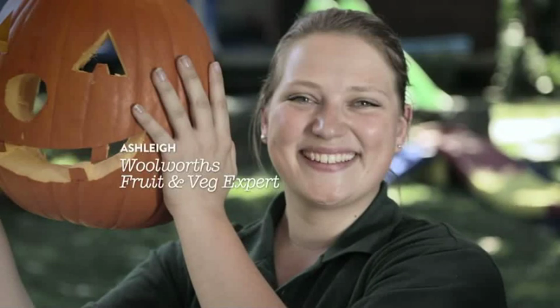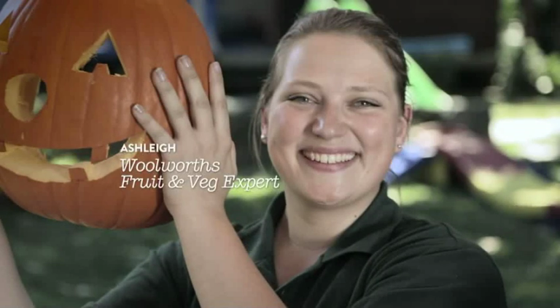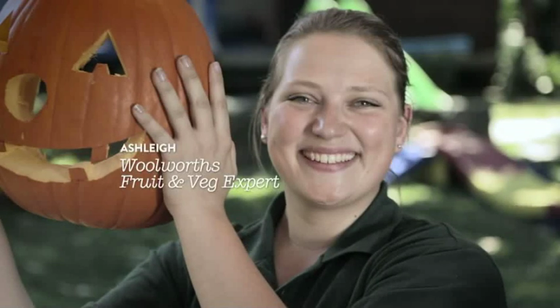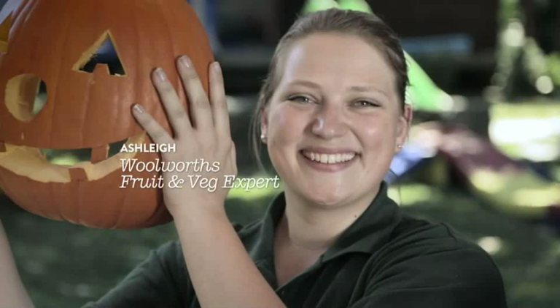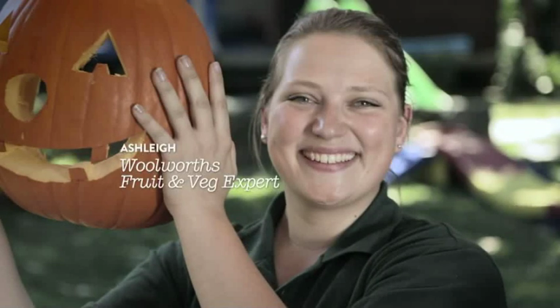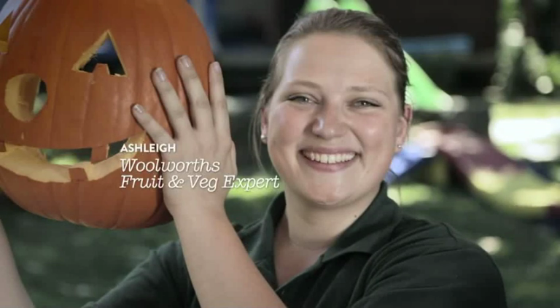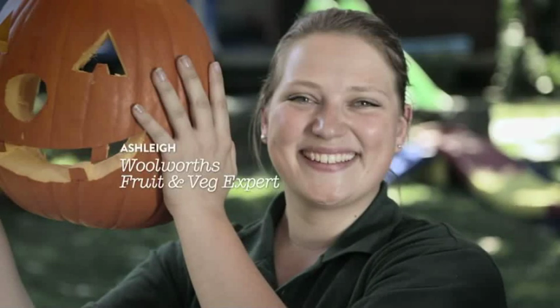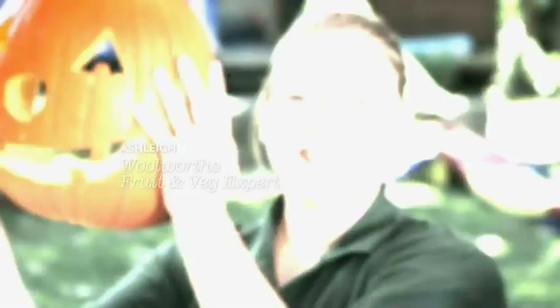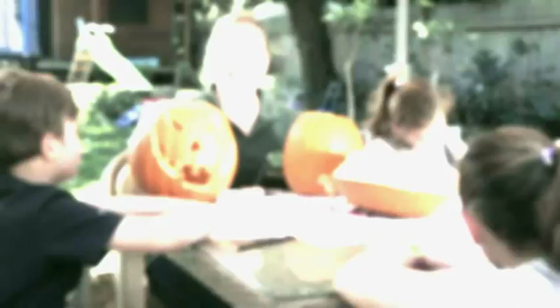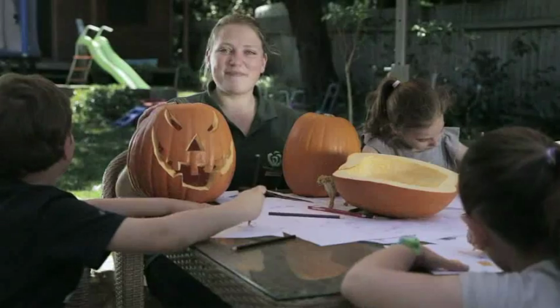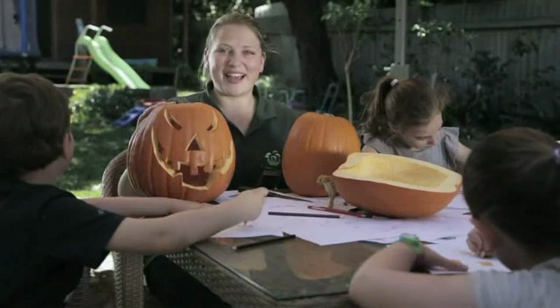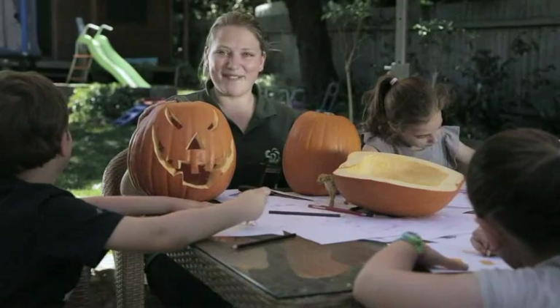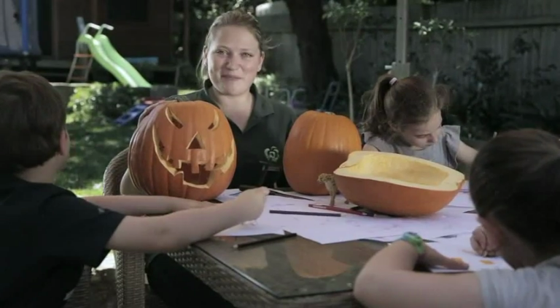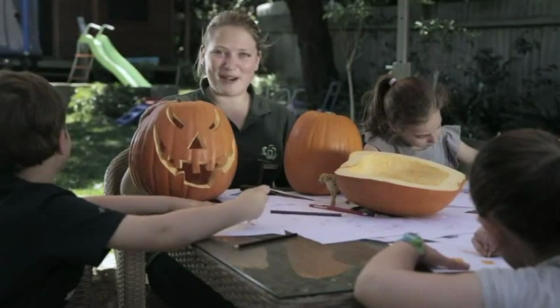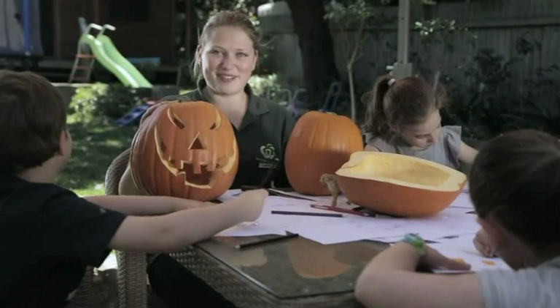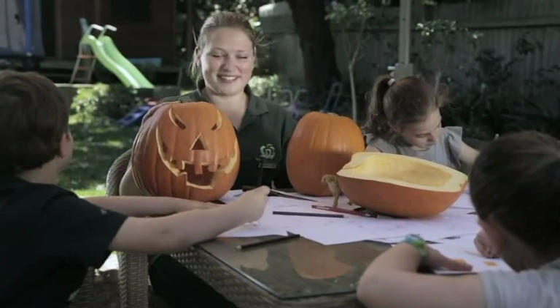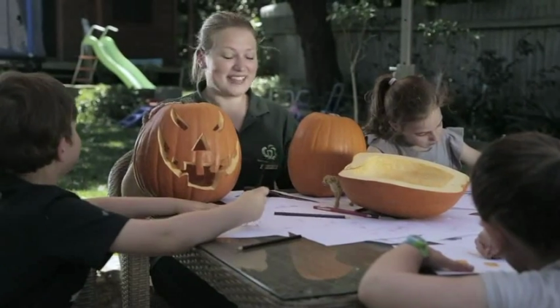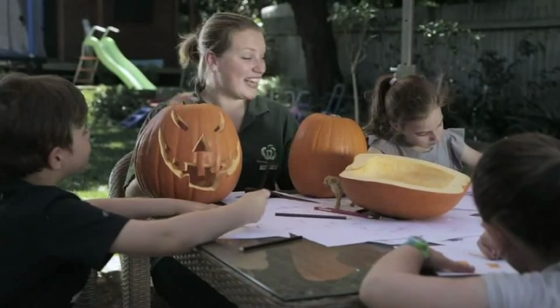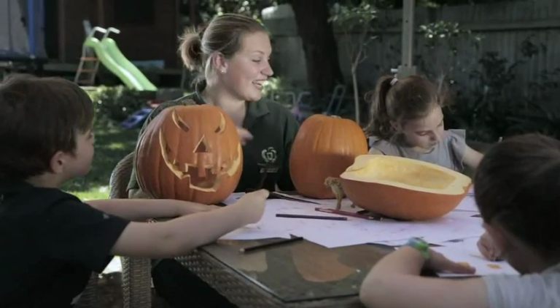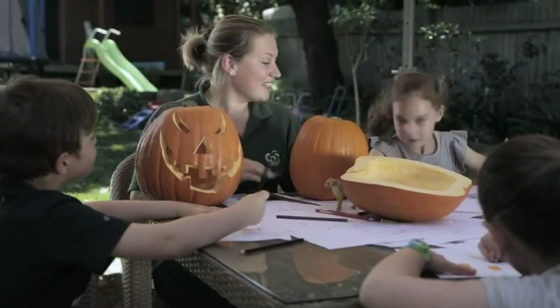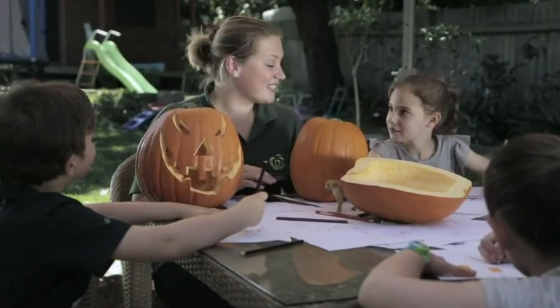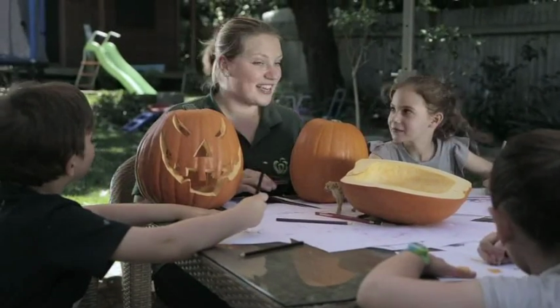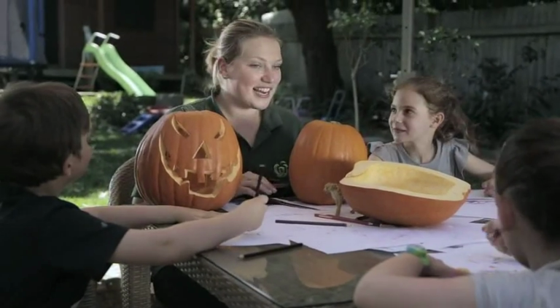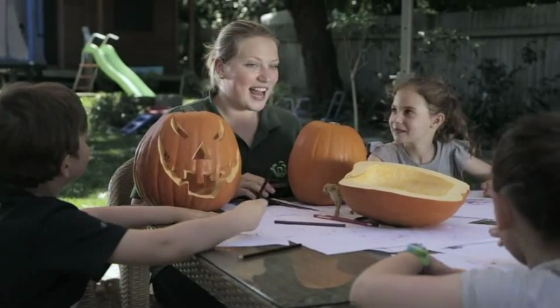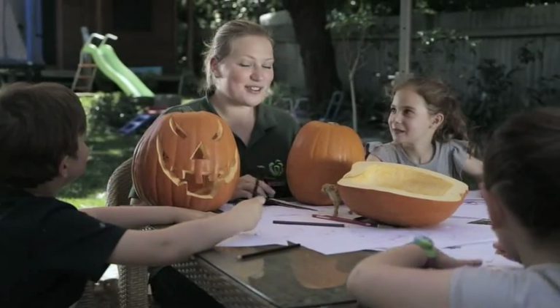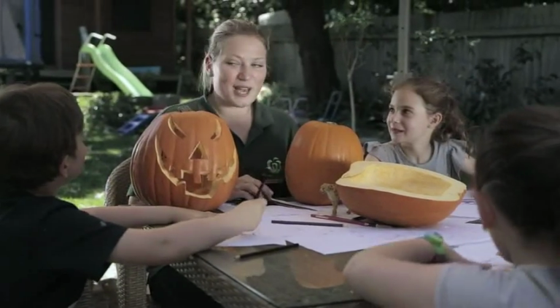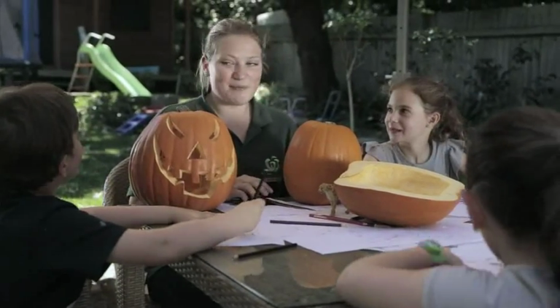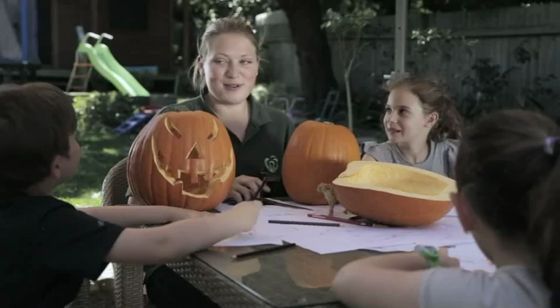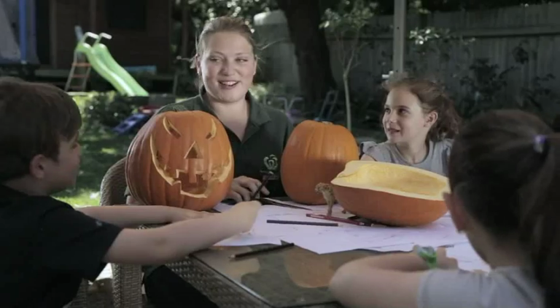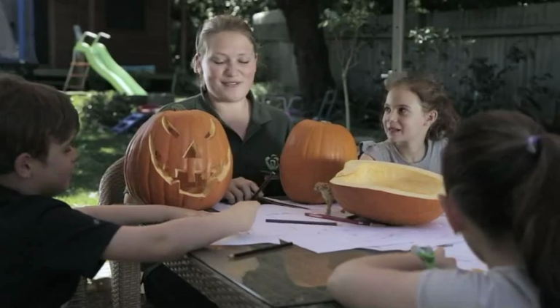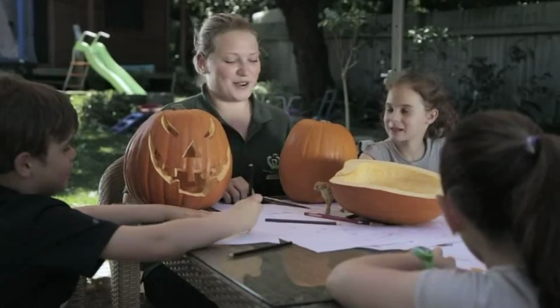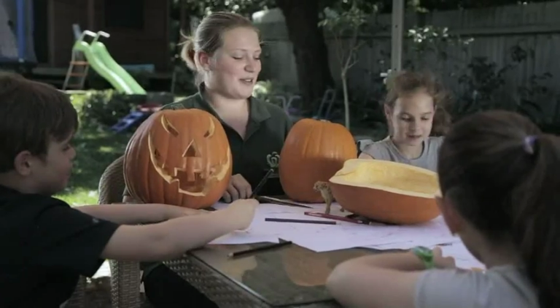Join in the fun this Halloween by carving a pumpkin. Kids, get an adult to help you with the knife work.